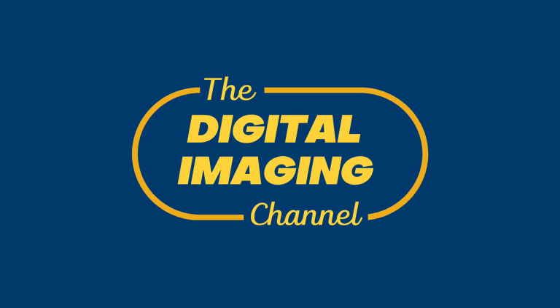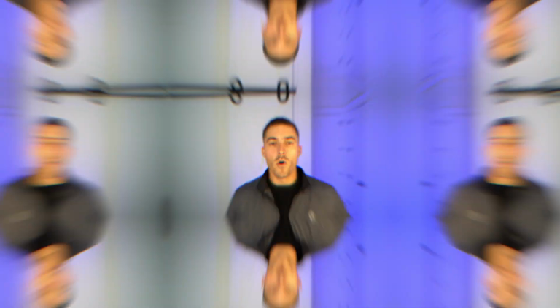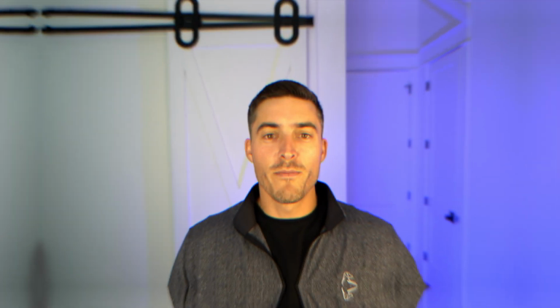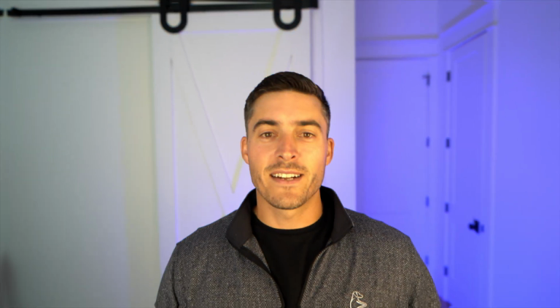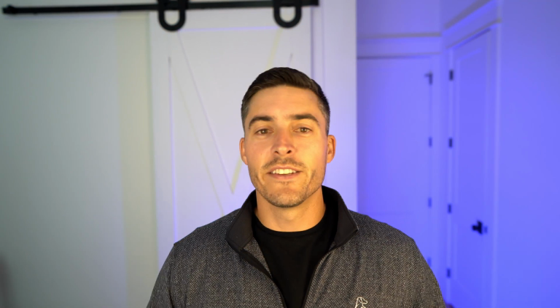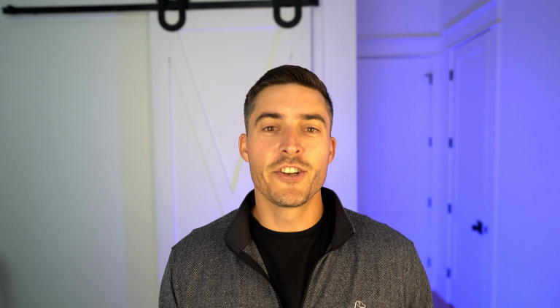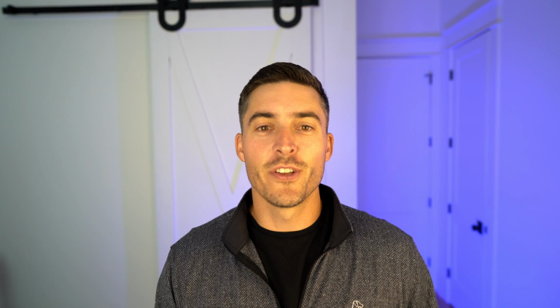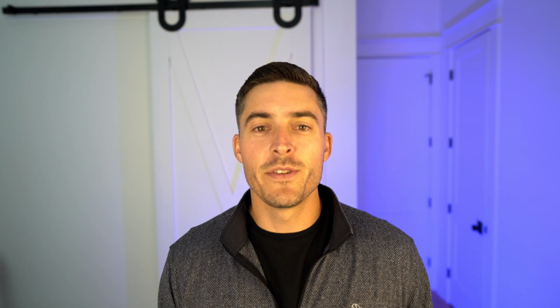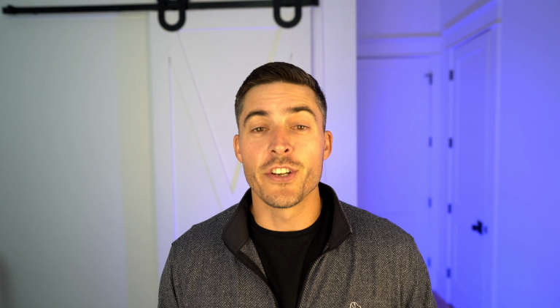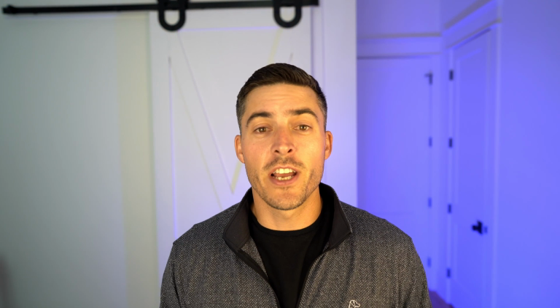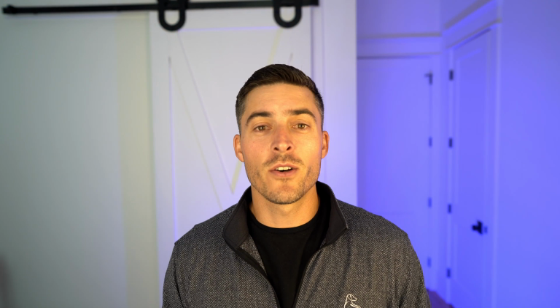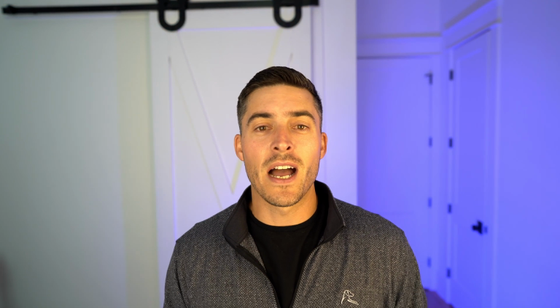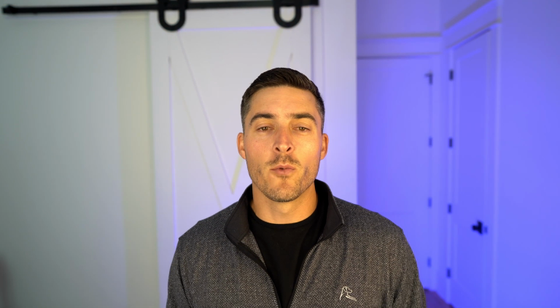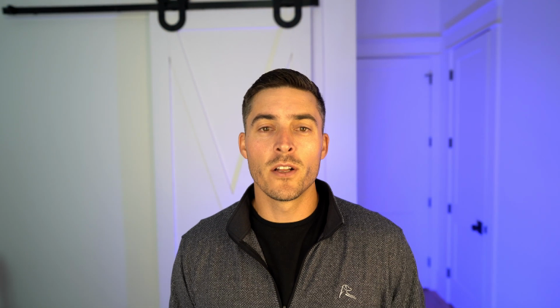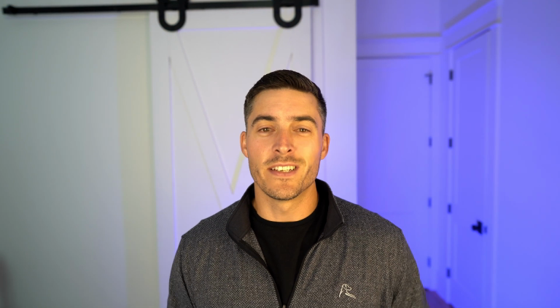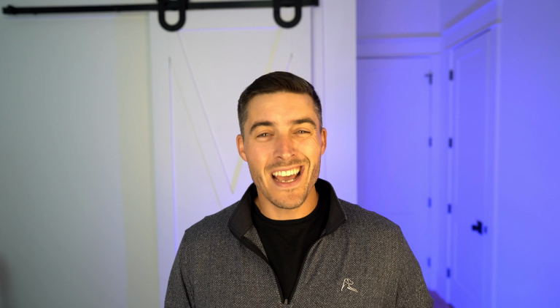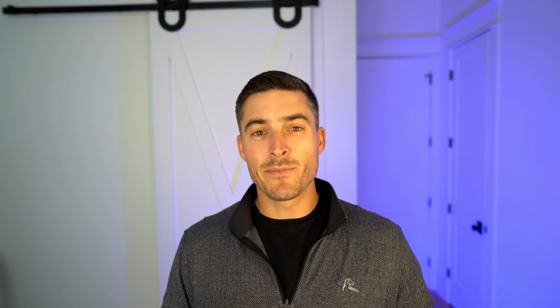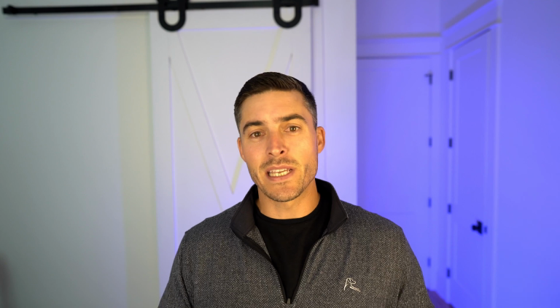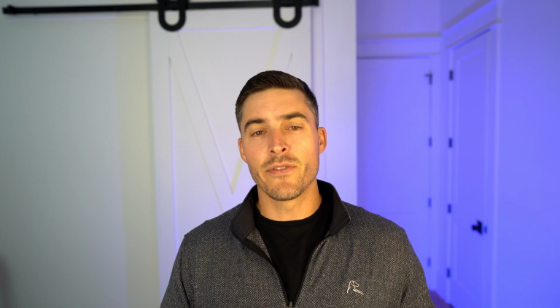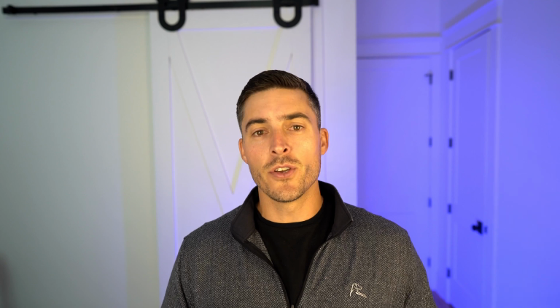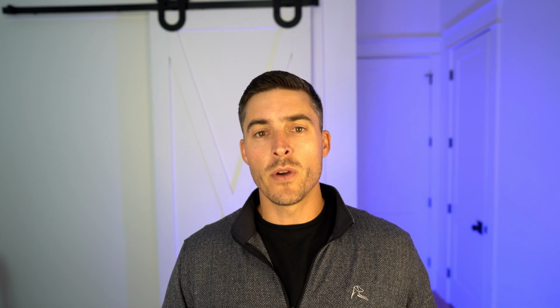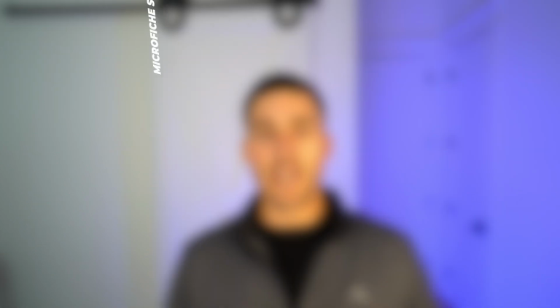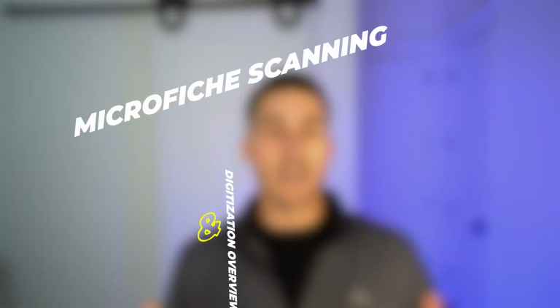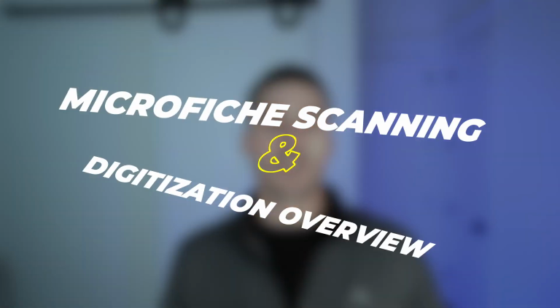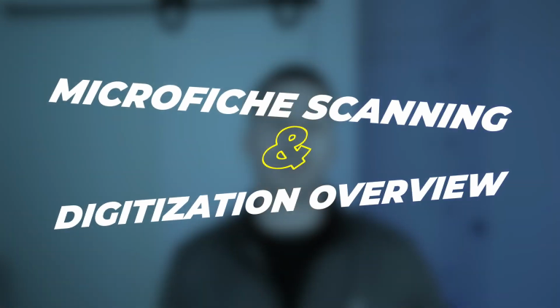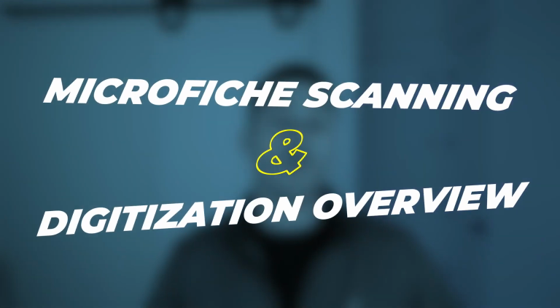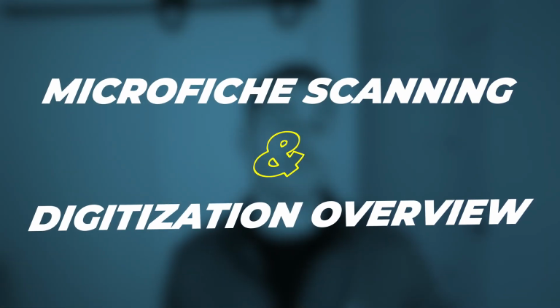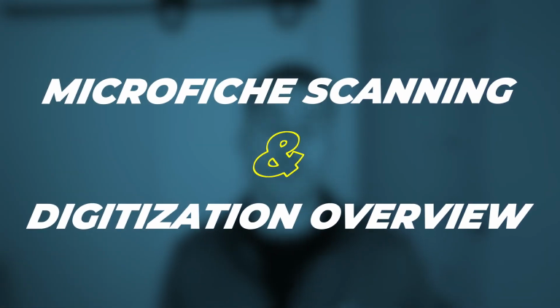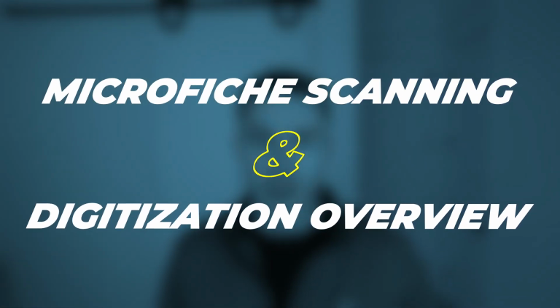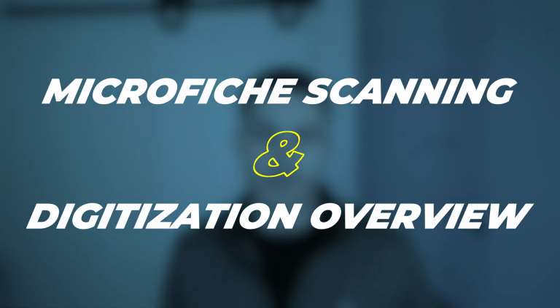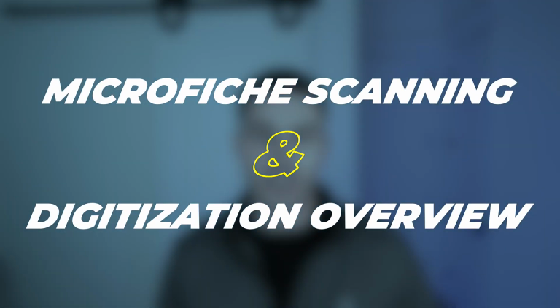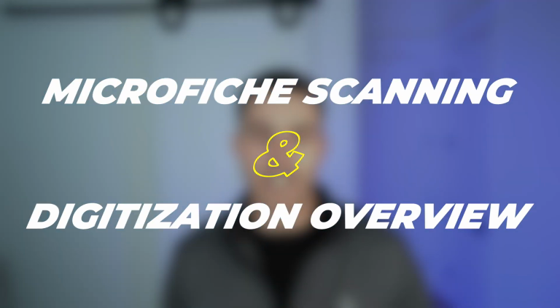Welcome back to the digital imaging channel. I'm Will and today I'm going to be giving you a nutshell overview of microfiche scanning.